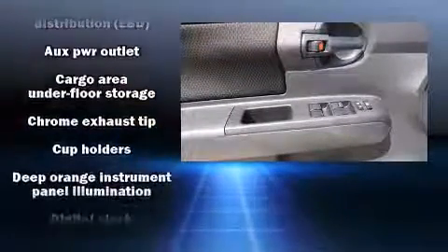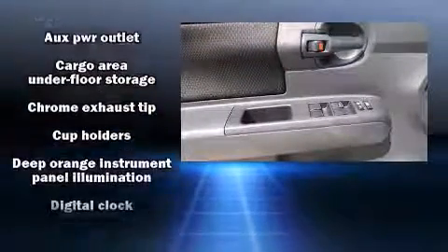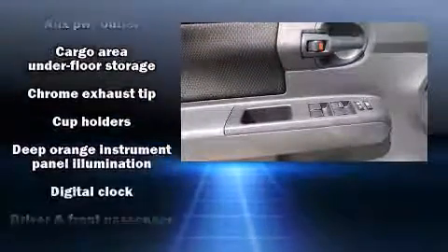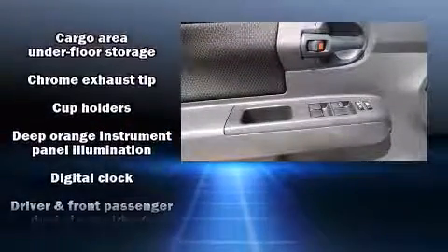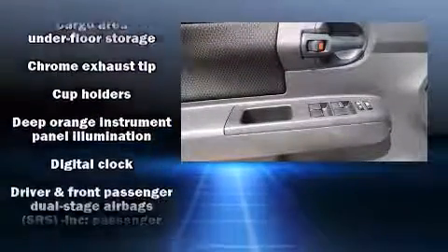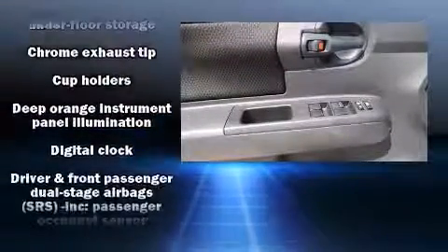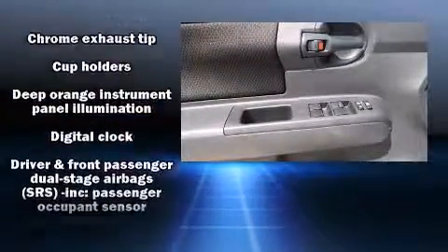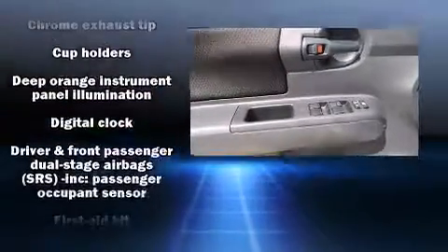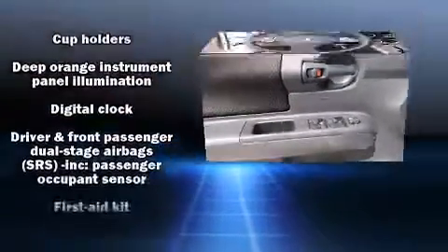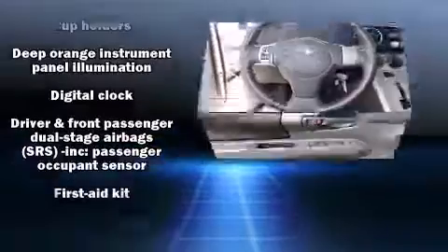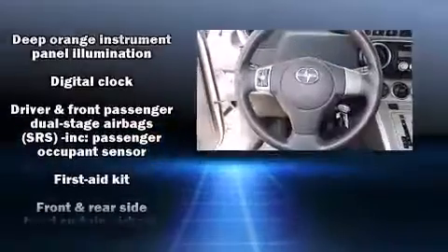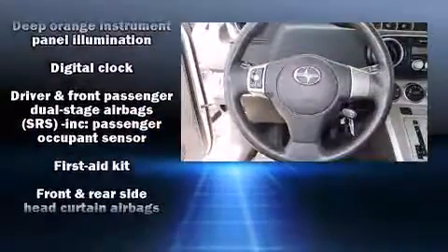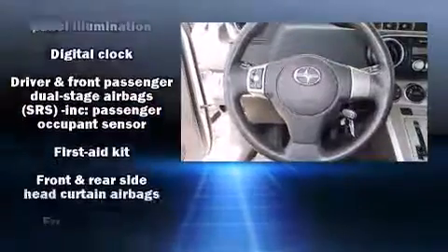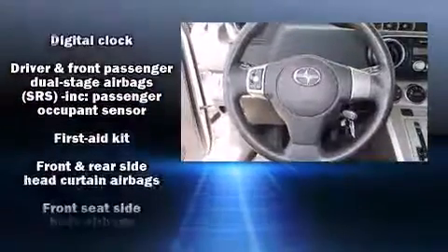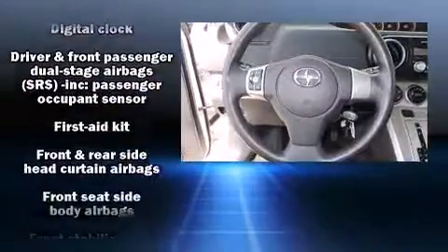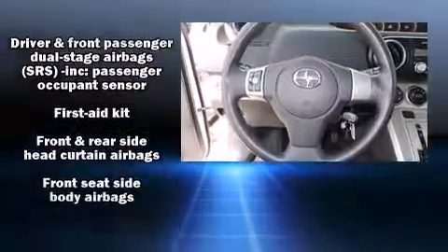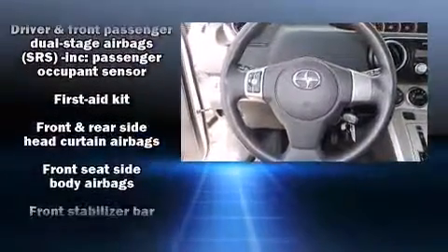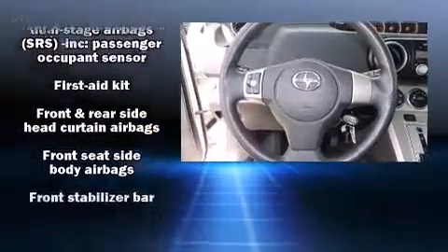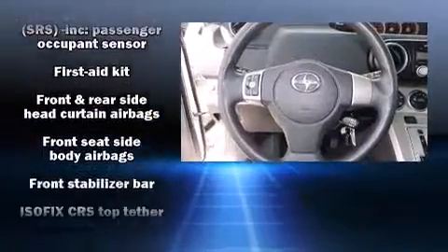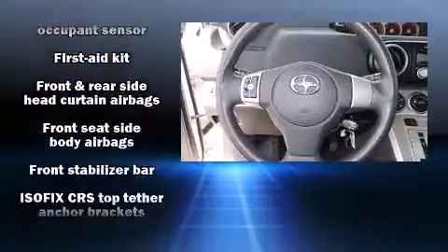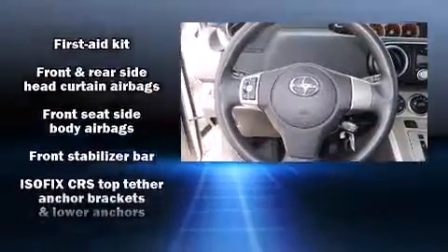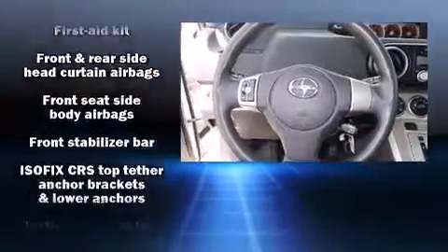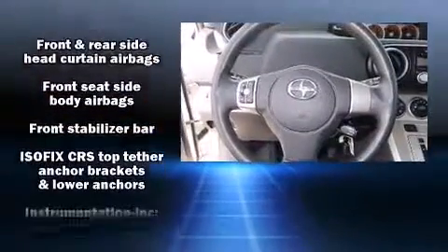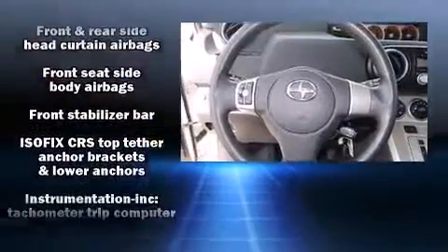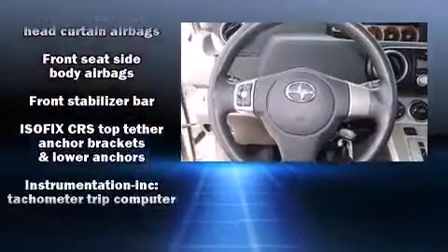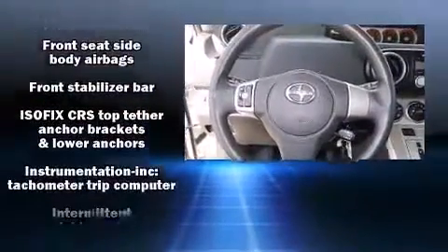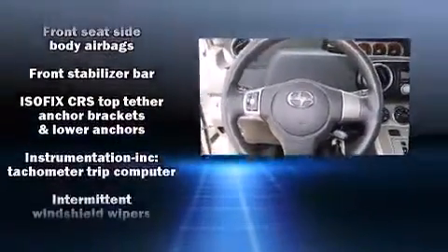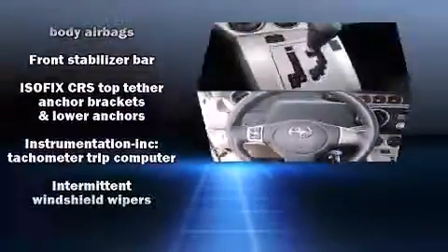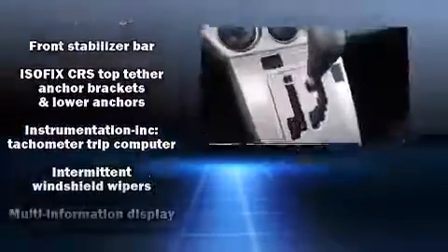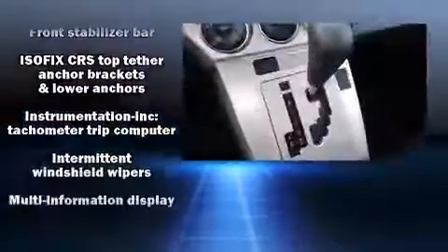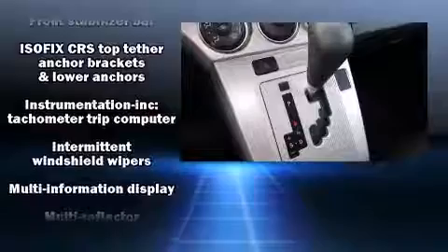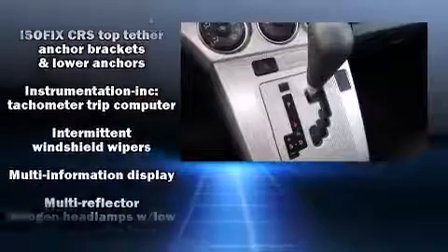Safety equipment has been integrated throughout, including traction control, brake assist, and four-wheel disc brakes with ABS.